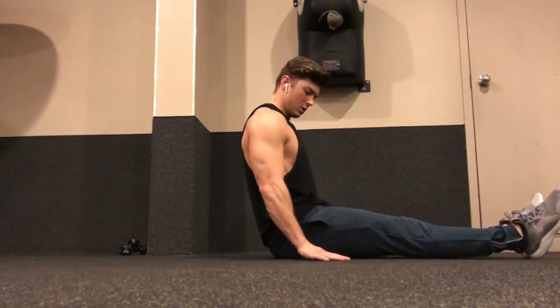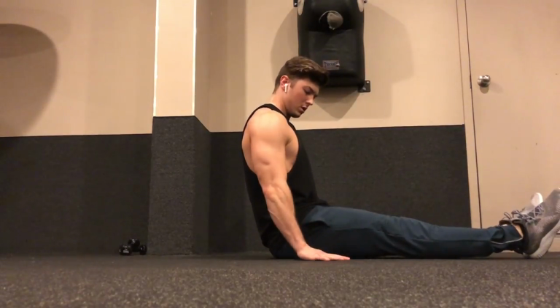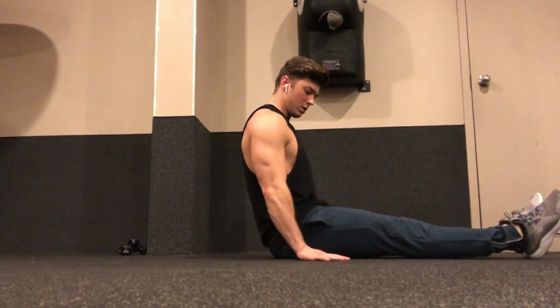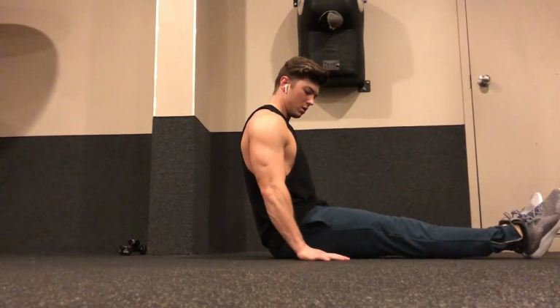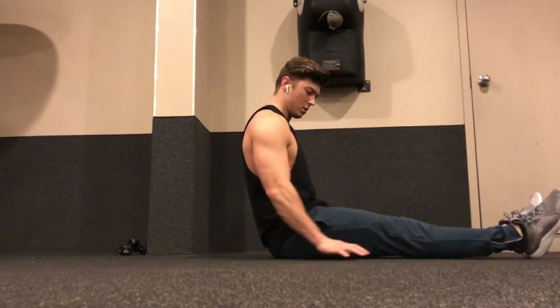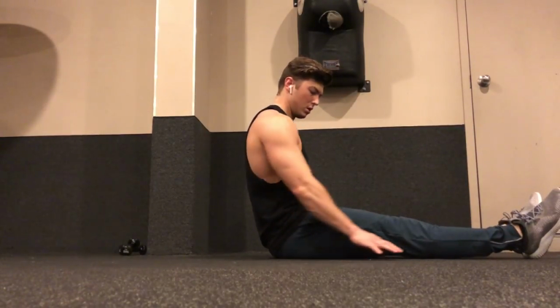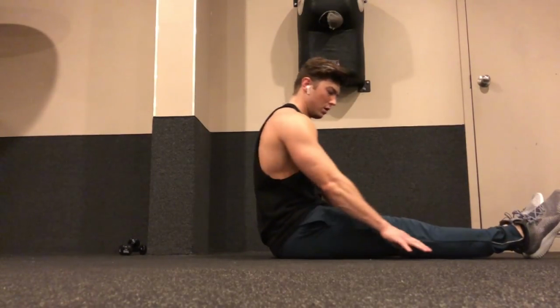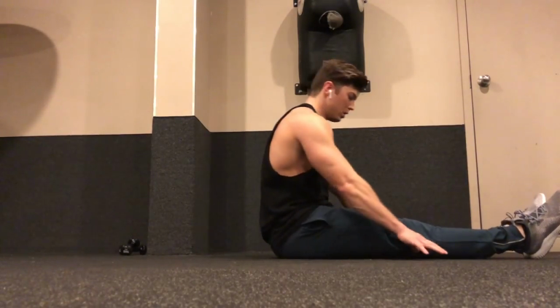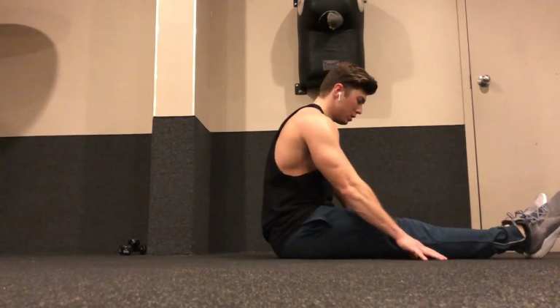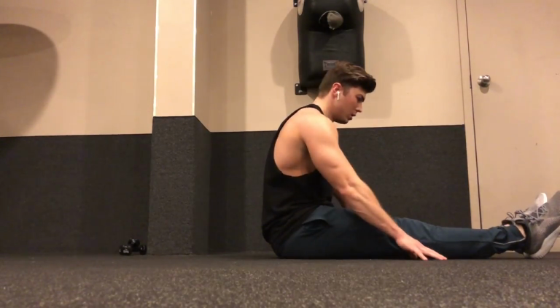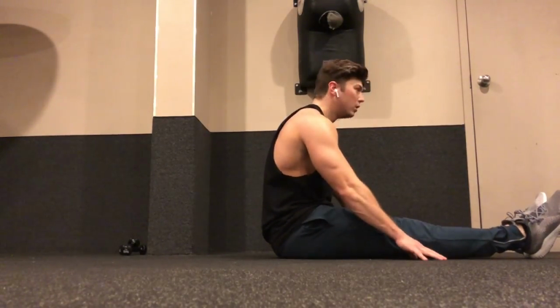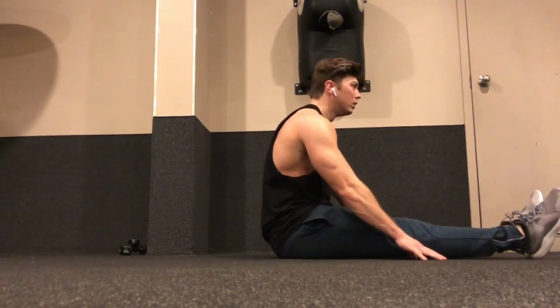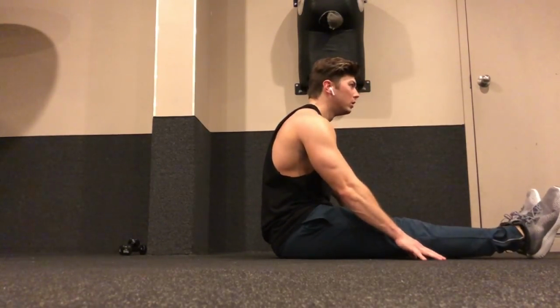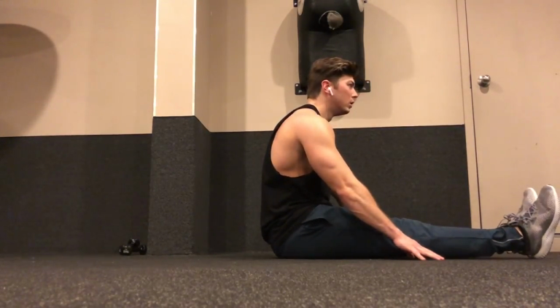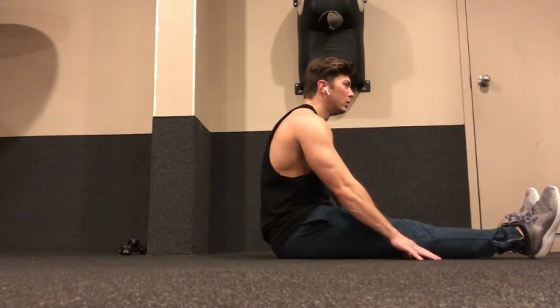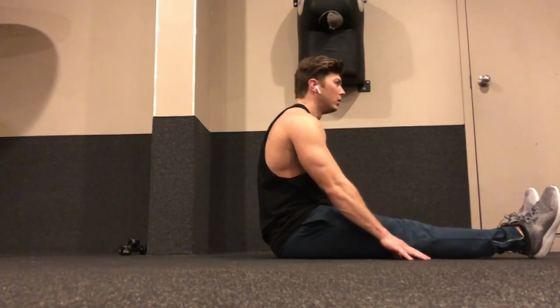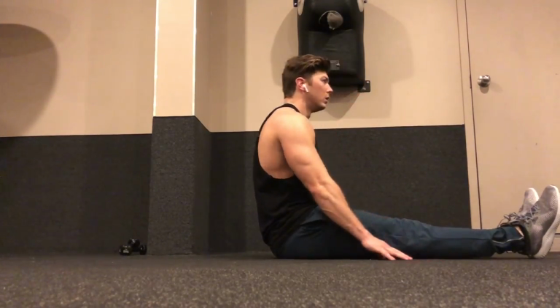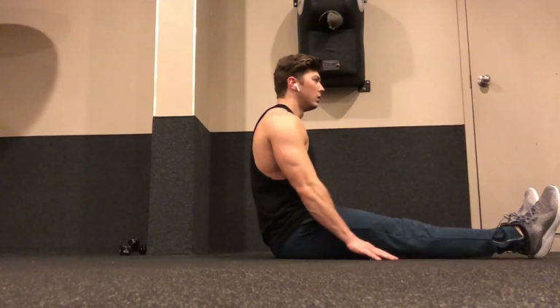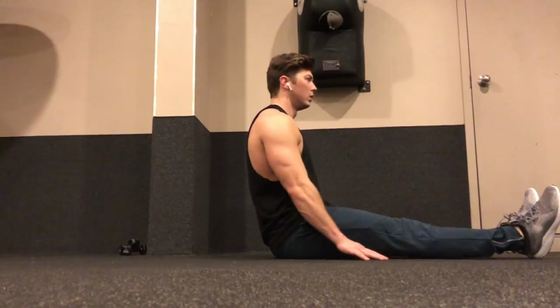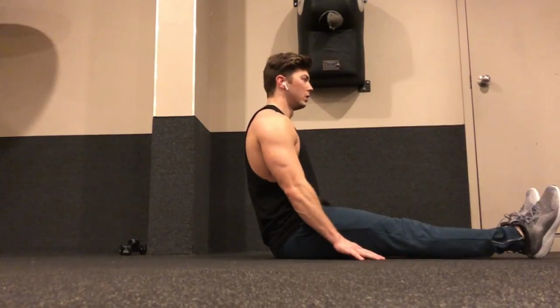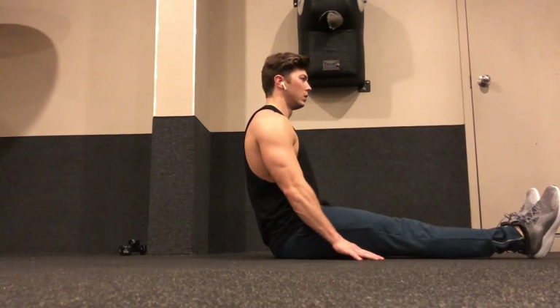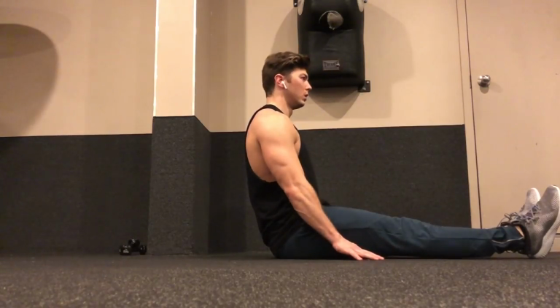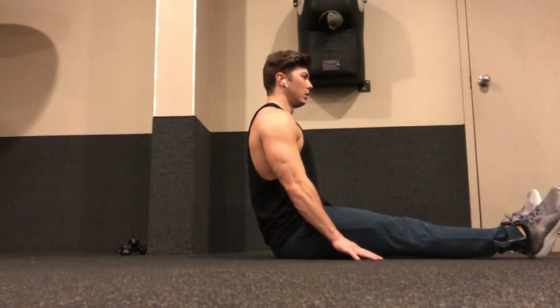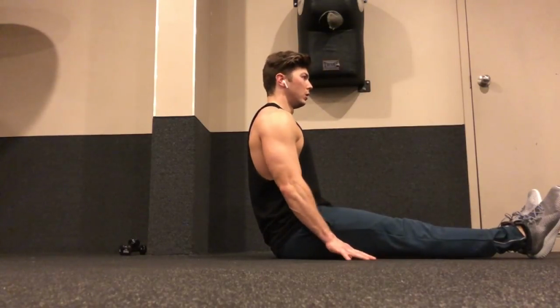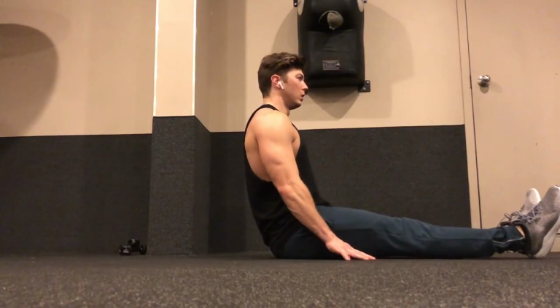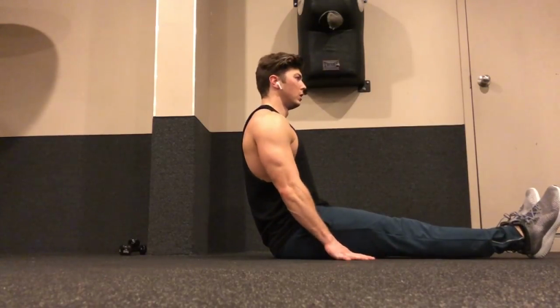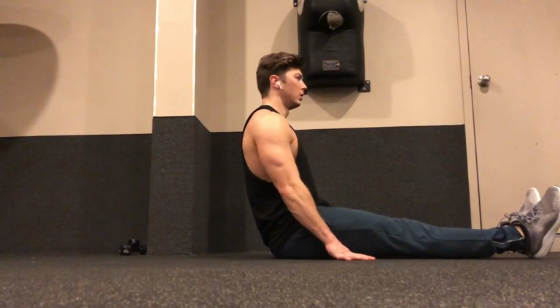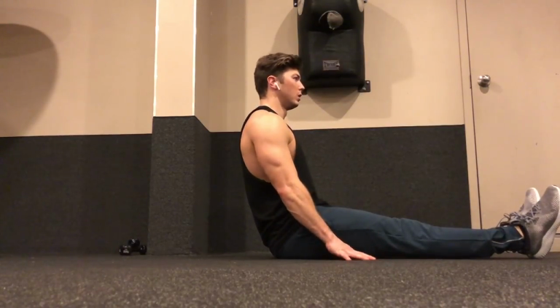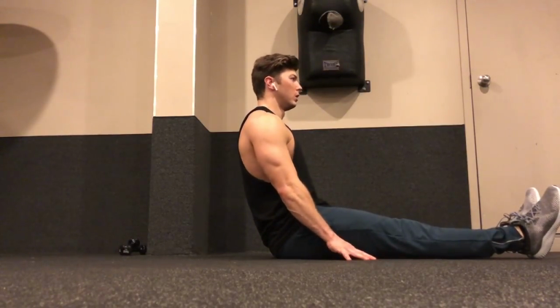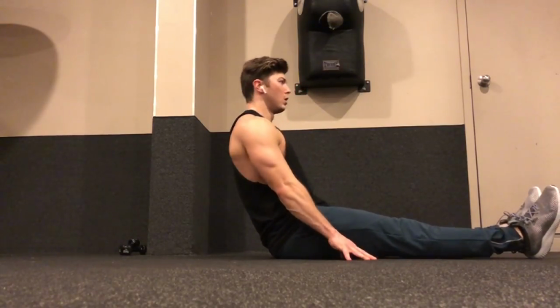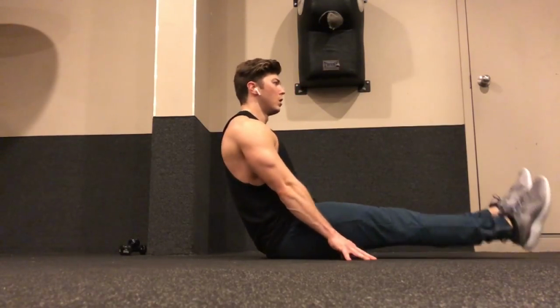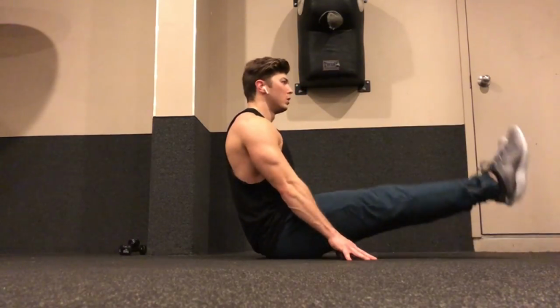For a modified version of this exercise, bring your fingertips and hands closer towards your hips for a less intense pulse.